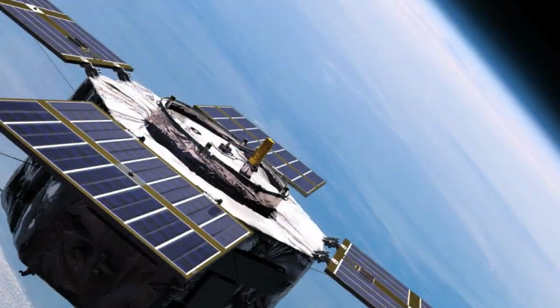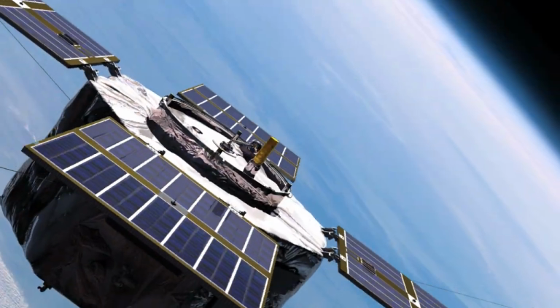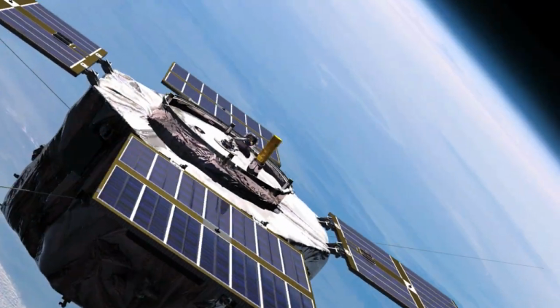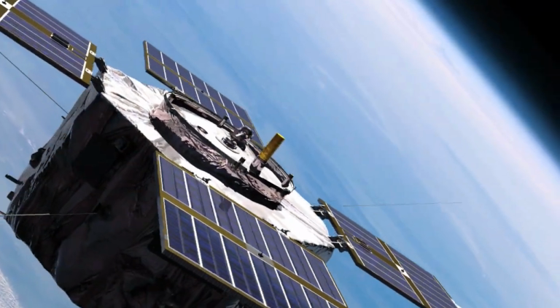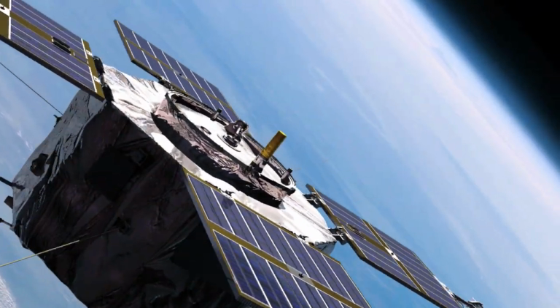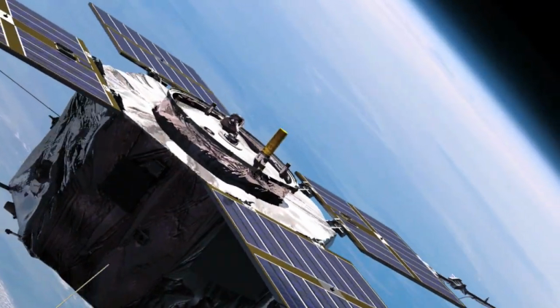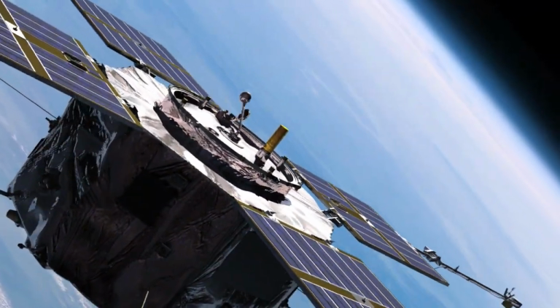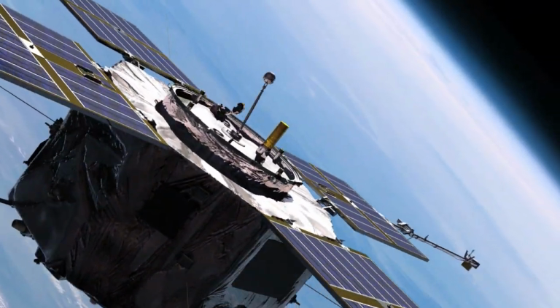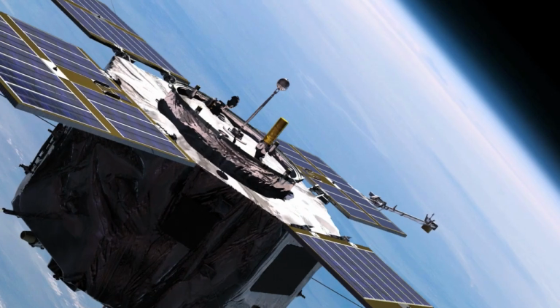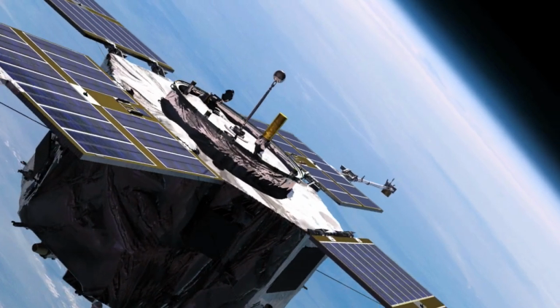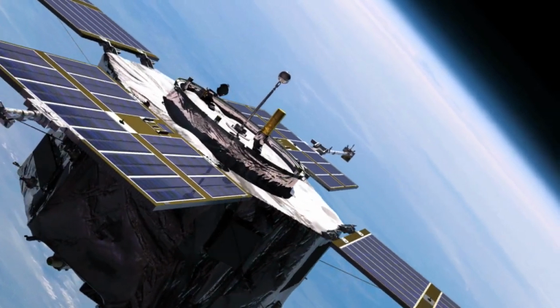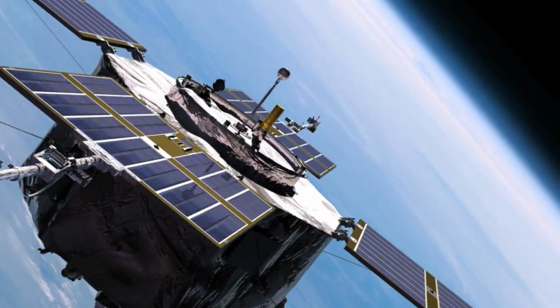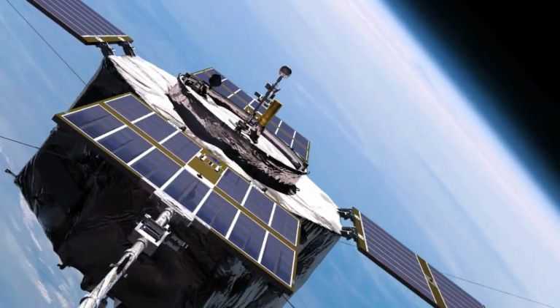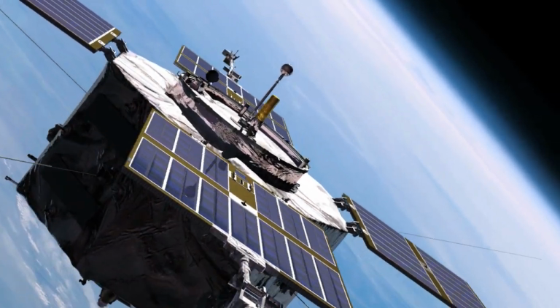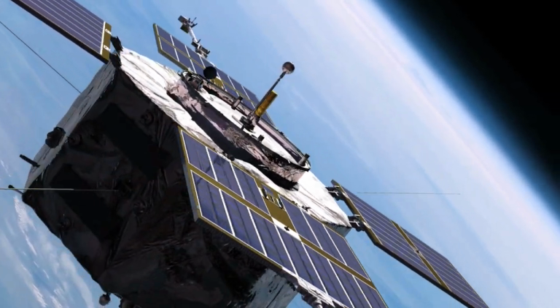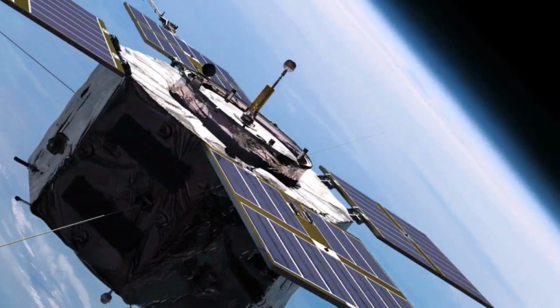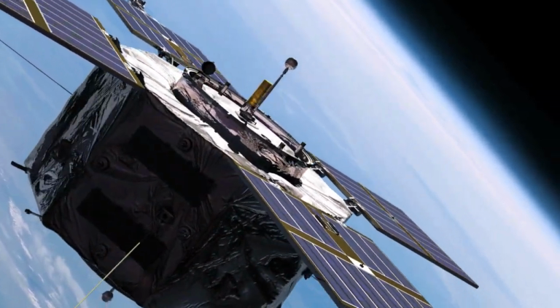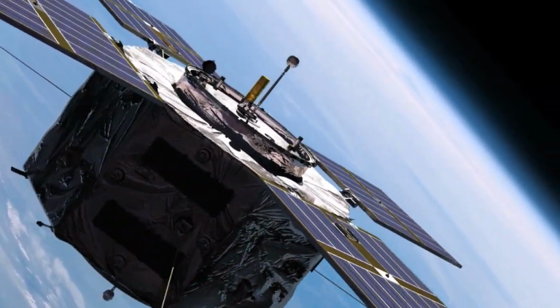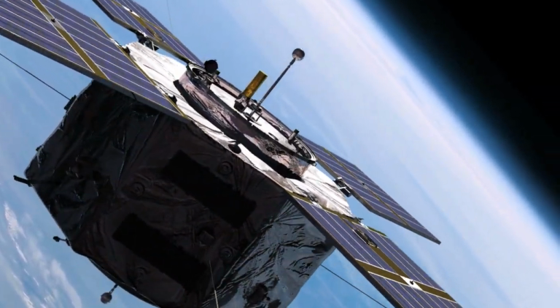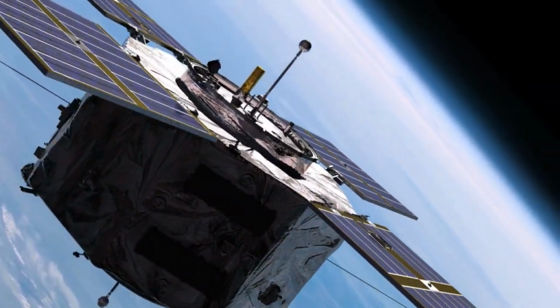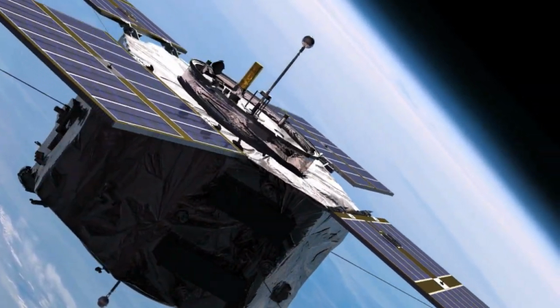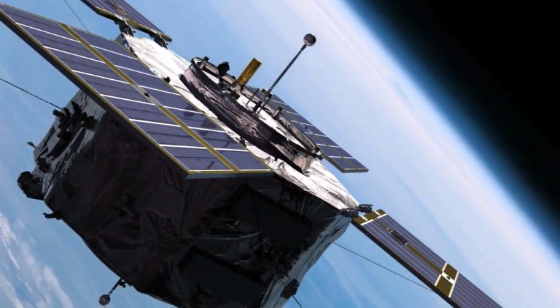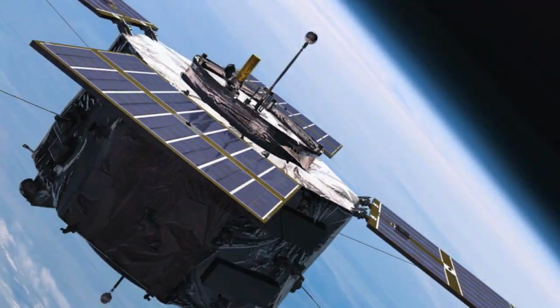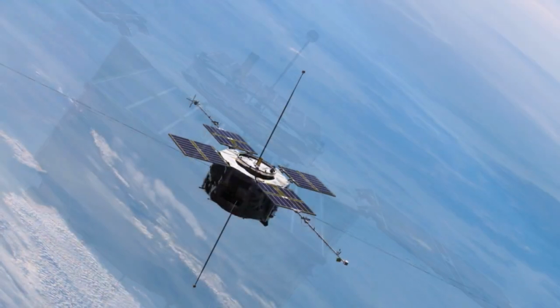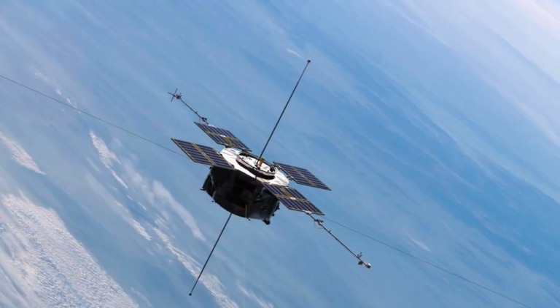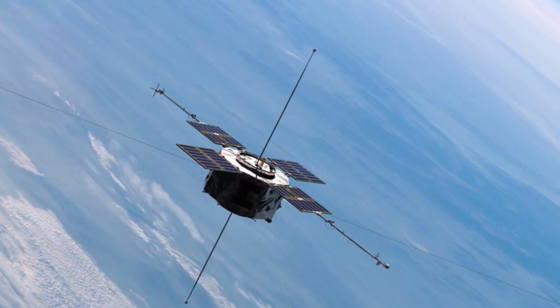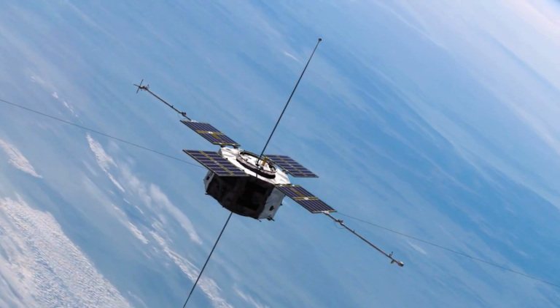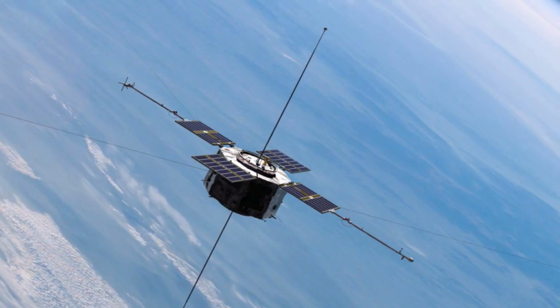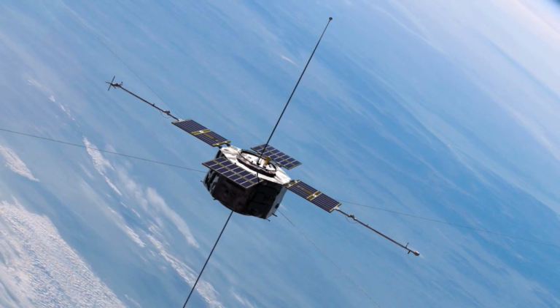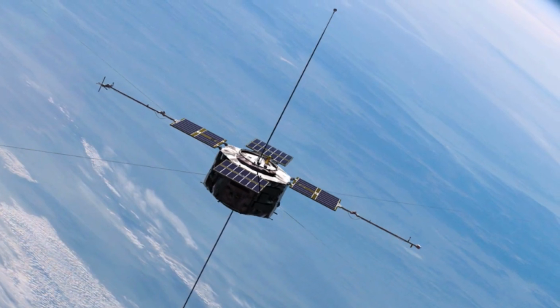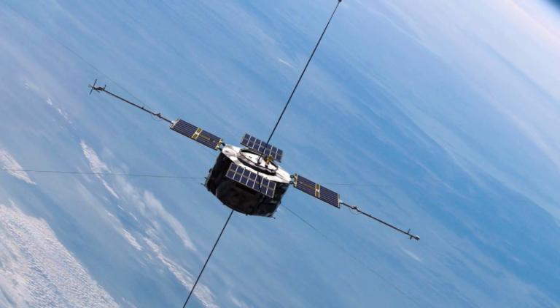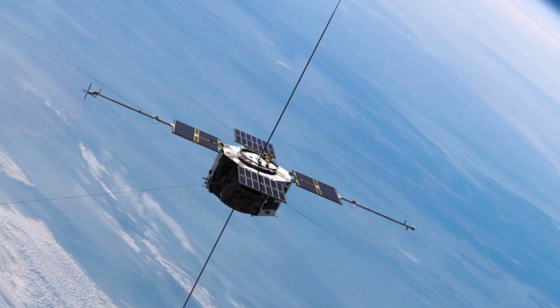When the mission is complete, researchers hope to have a detailed study of the radiation belts surrounding this planet.